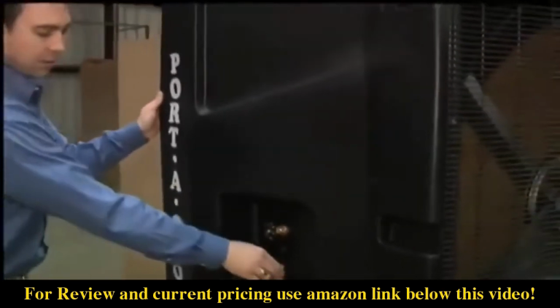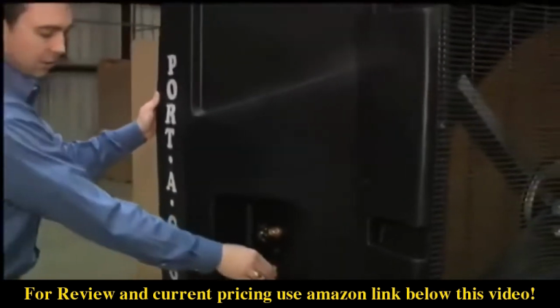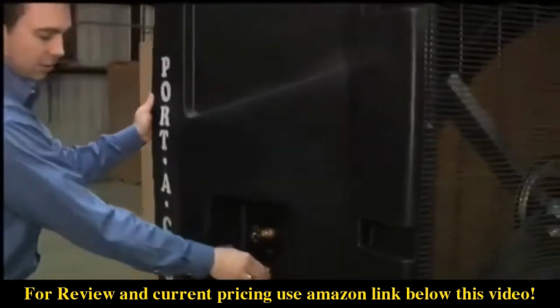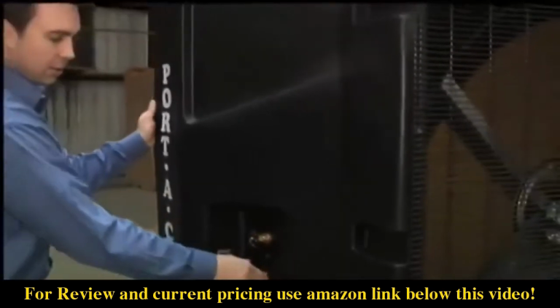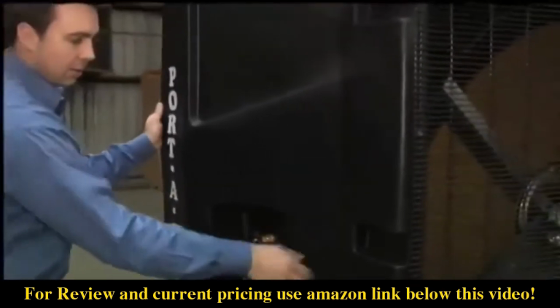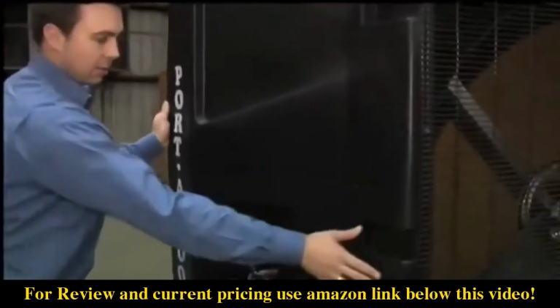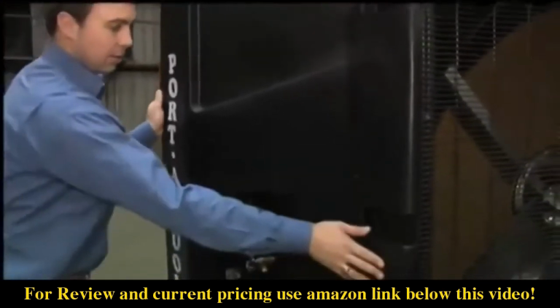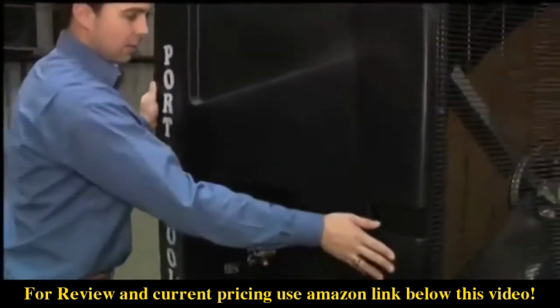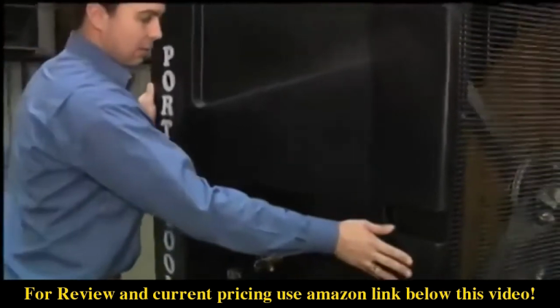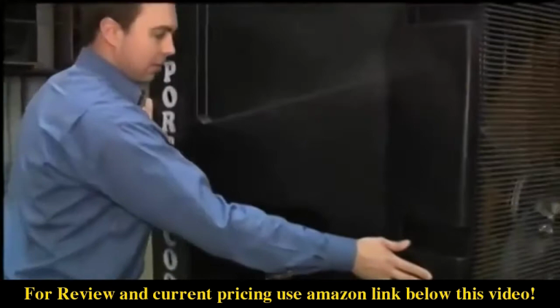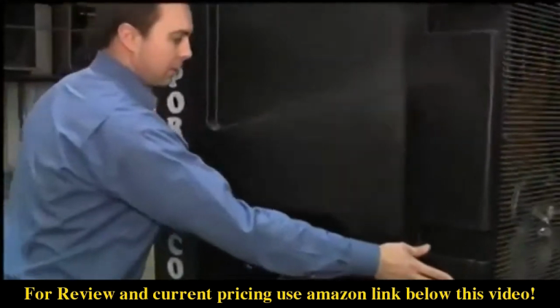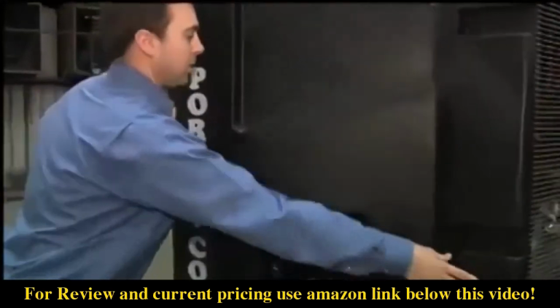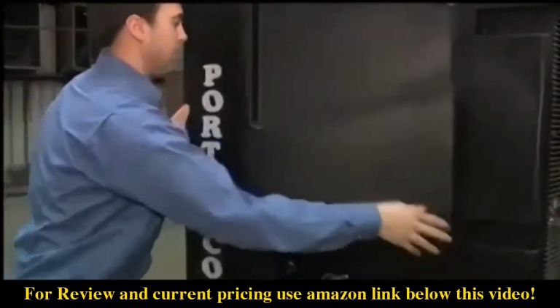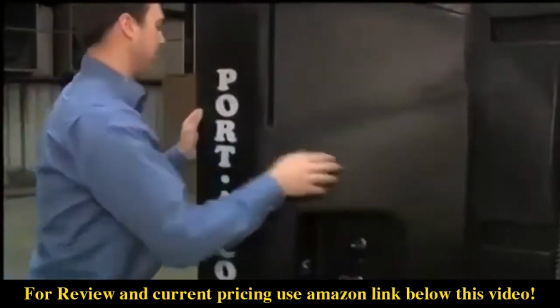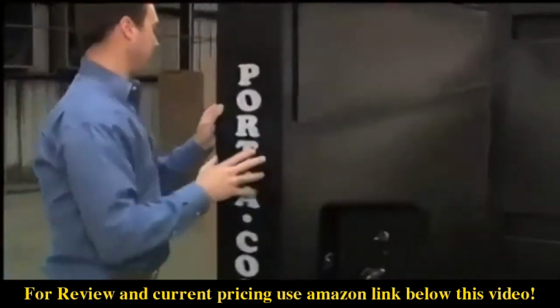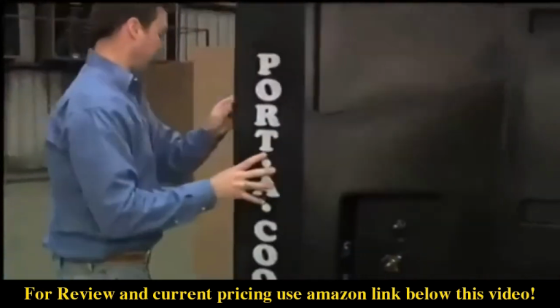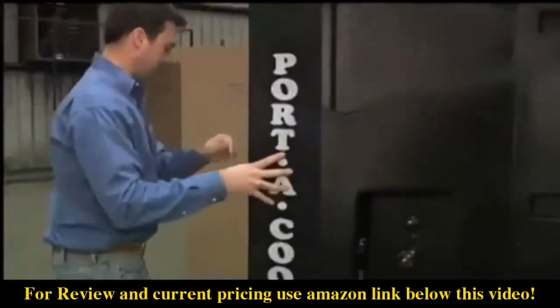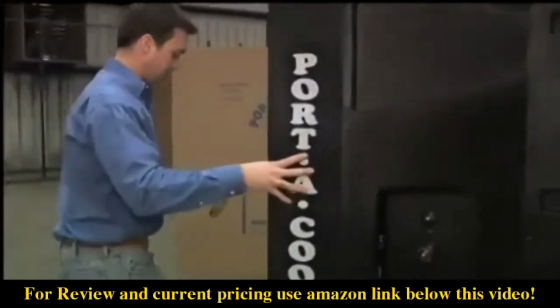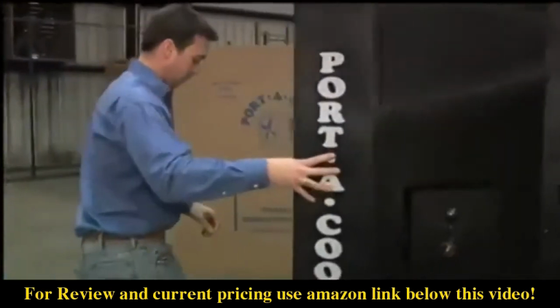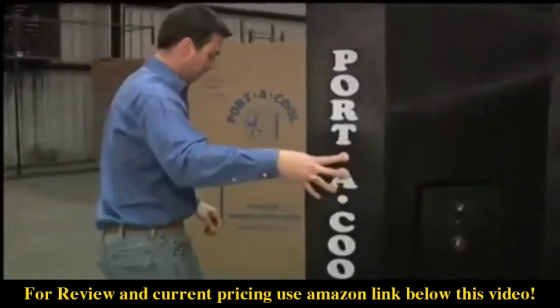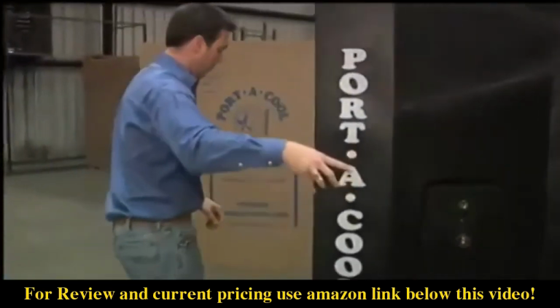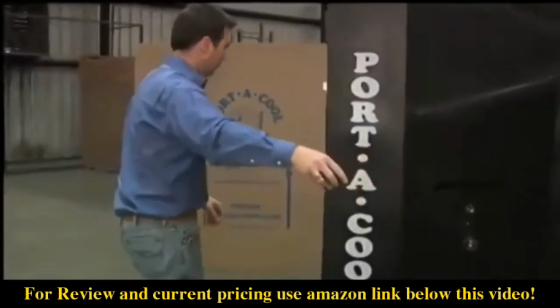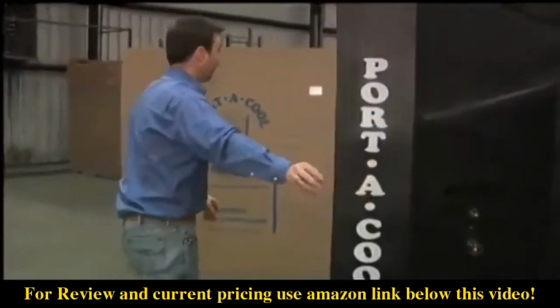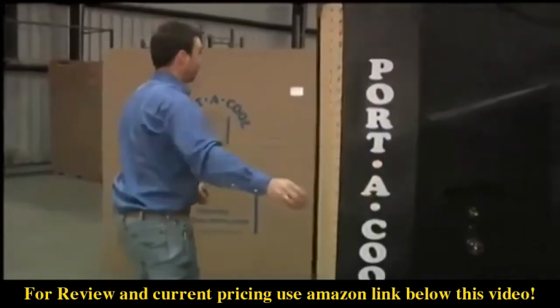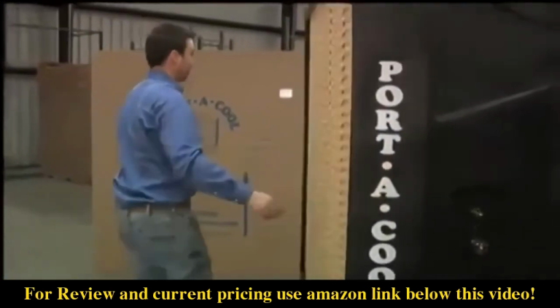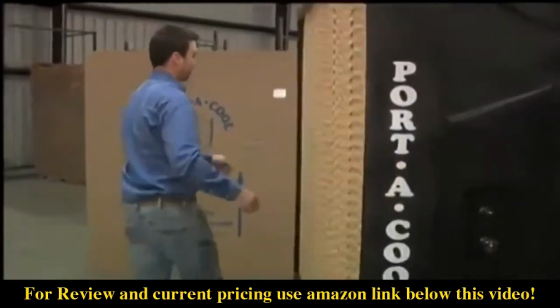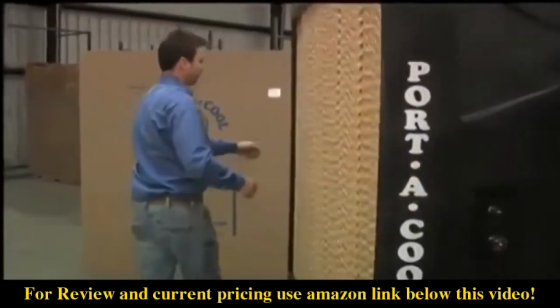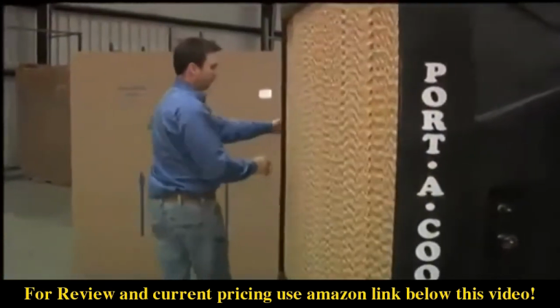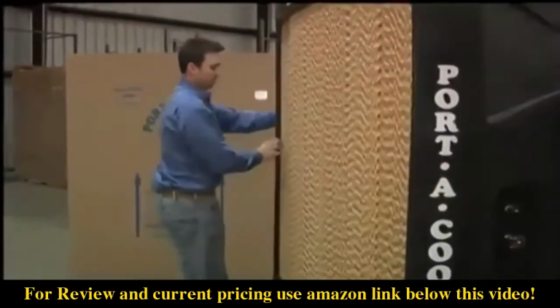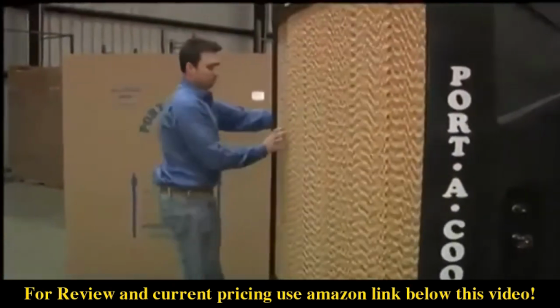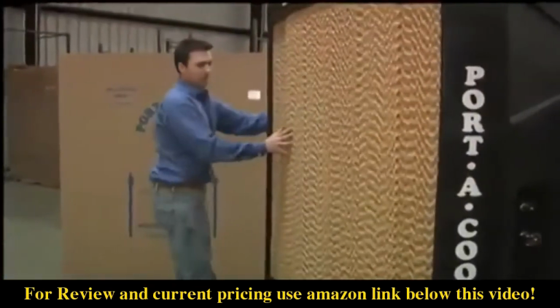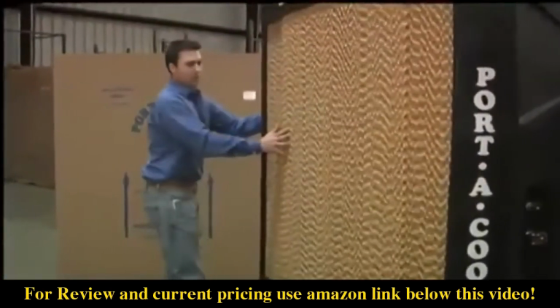This is really a great product for a warehouse, an airplane hangar, or any other large area.